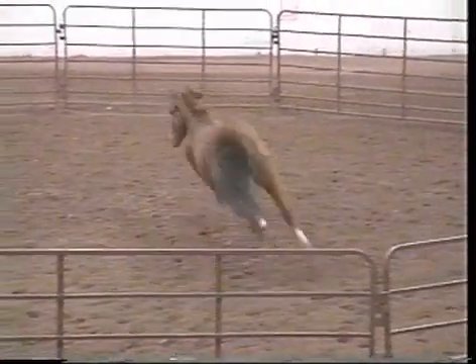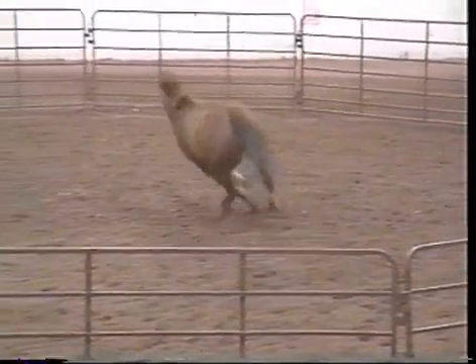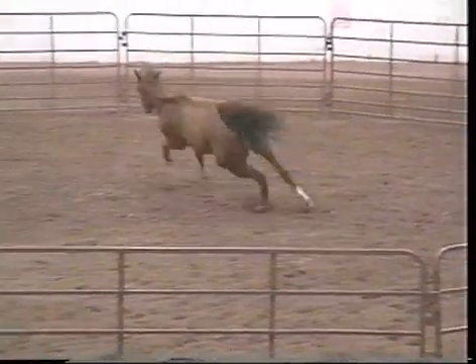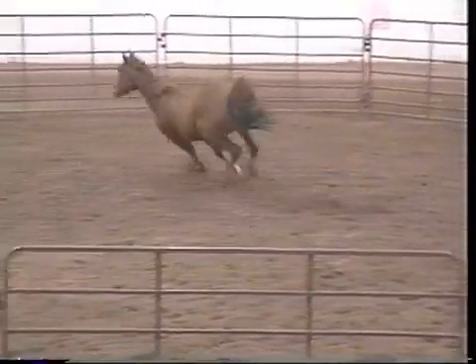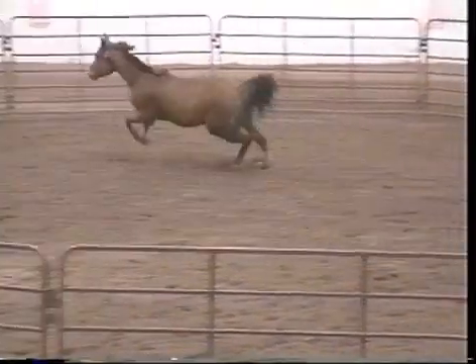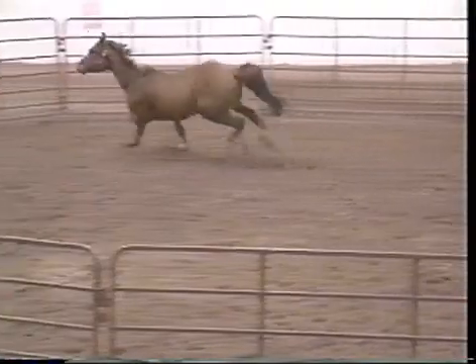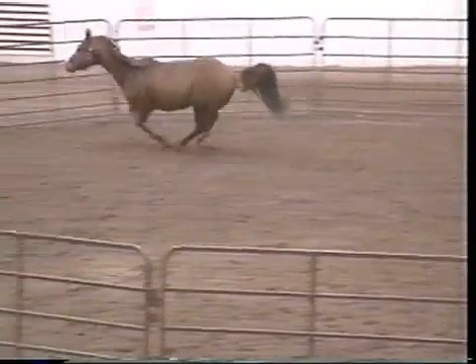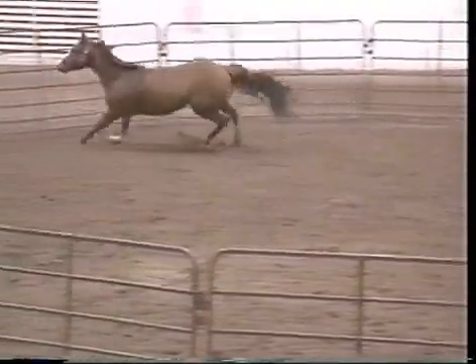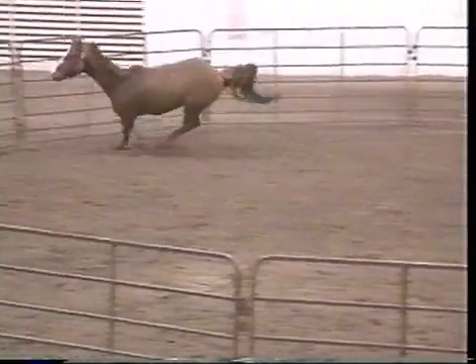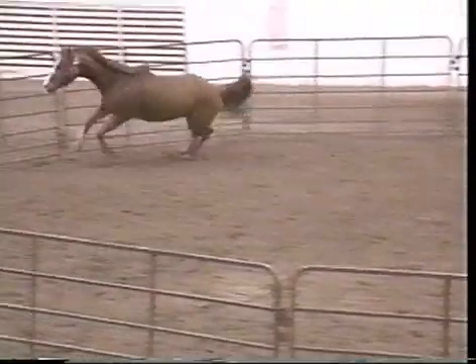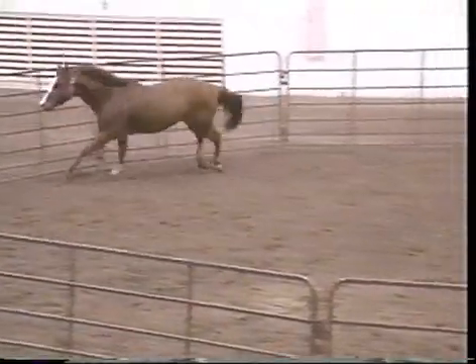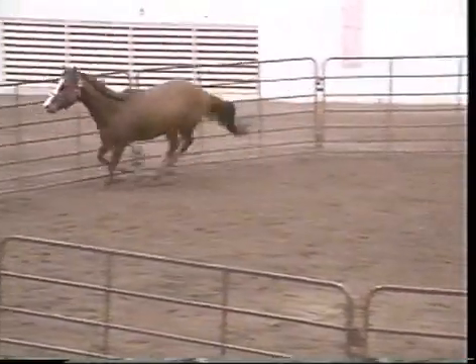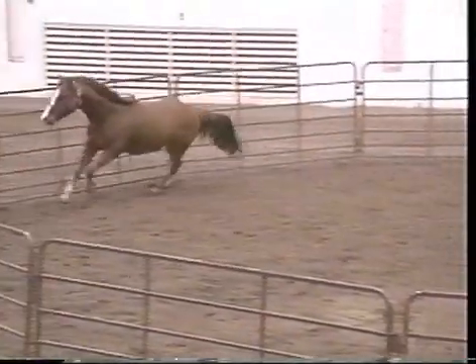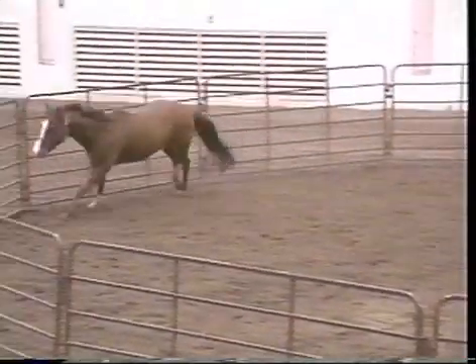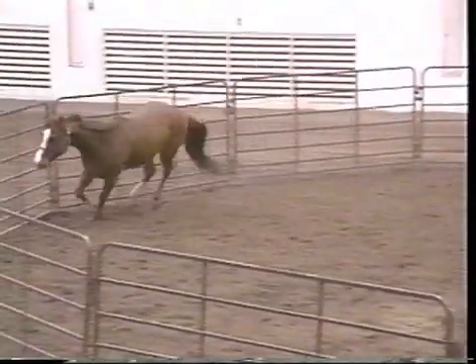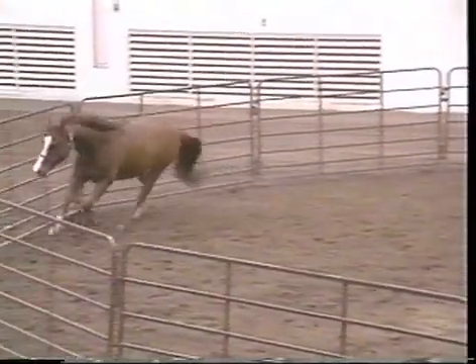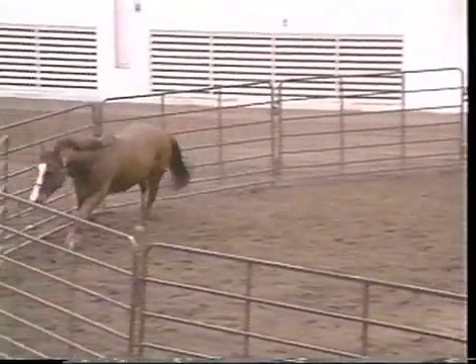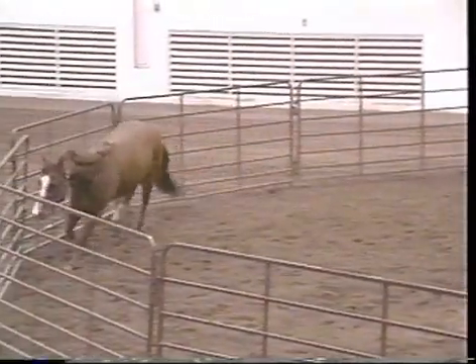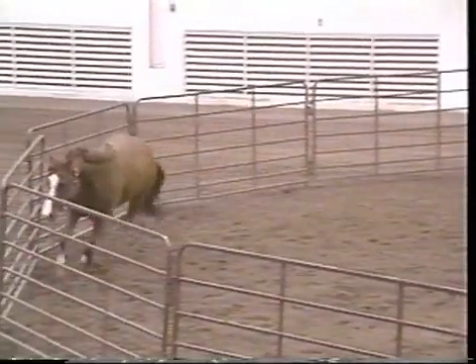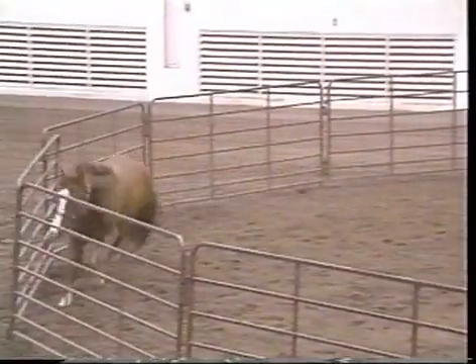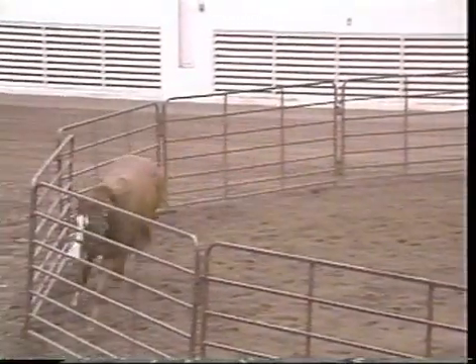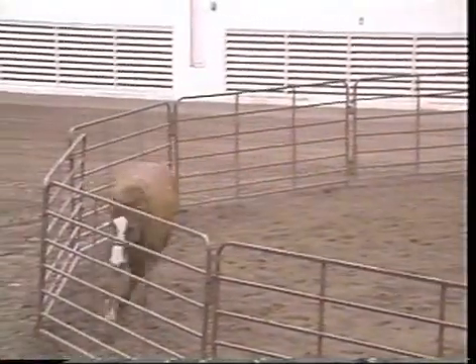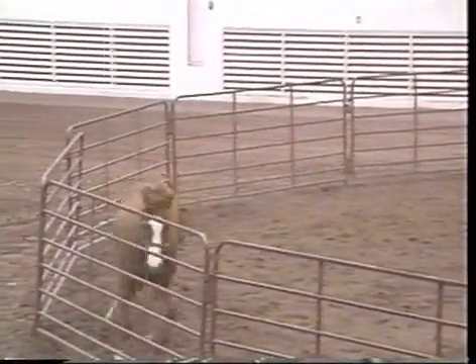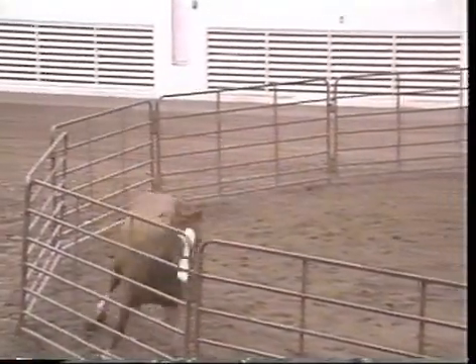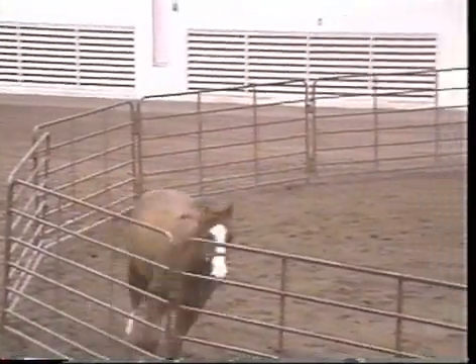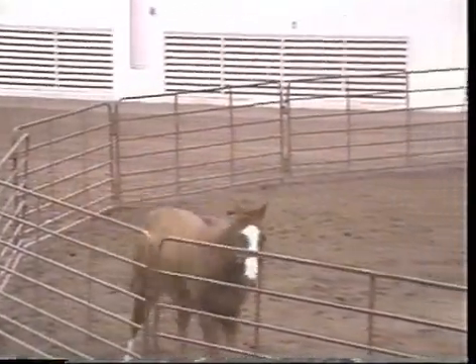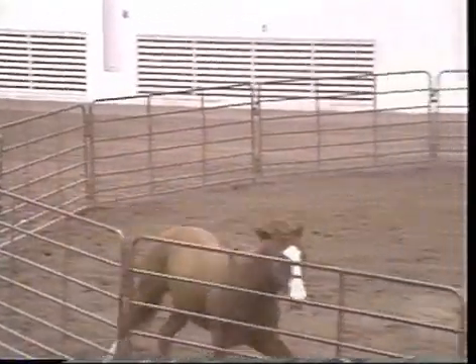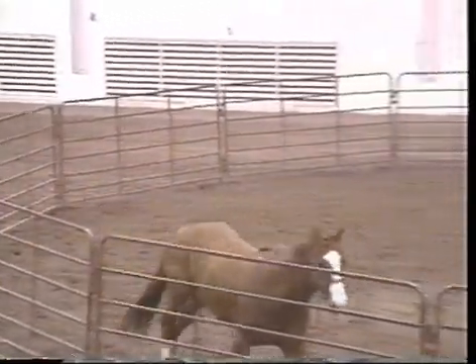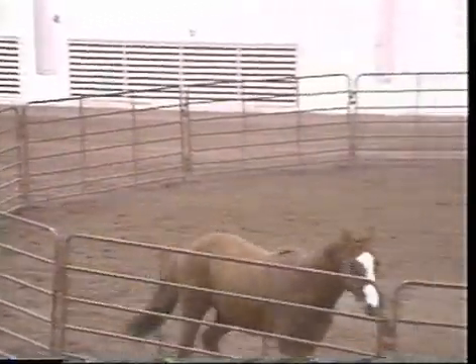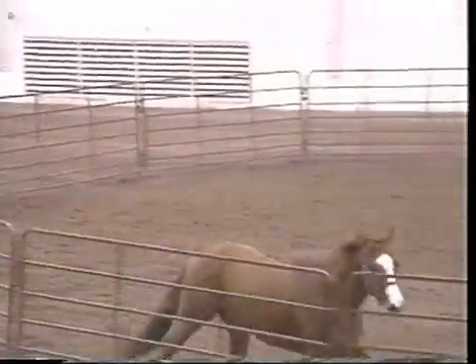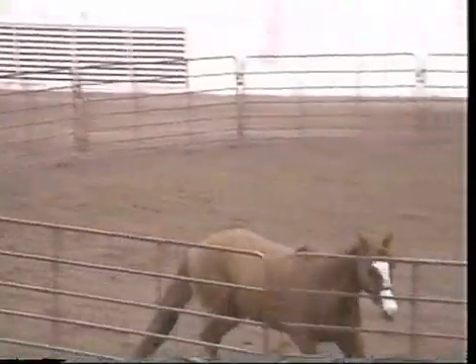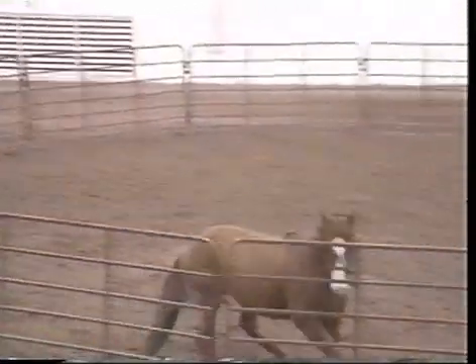When a horse is playing or feels good, such as this horse, it will hold the tail up over the back.